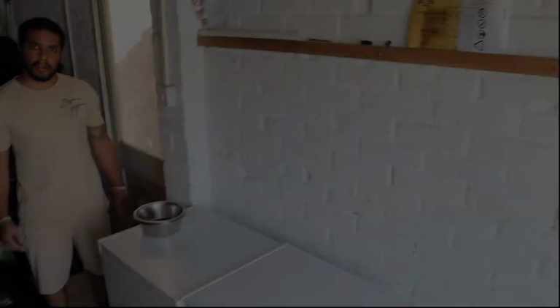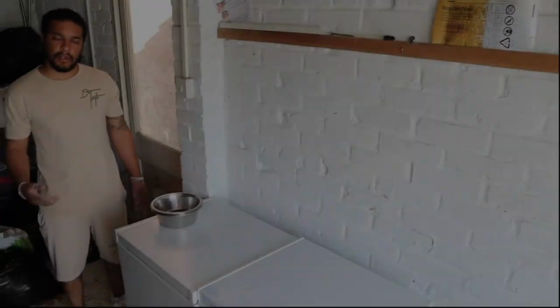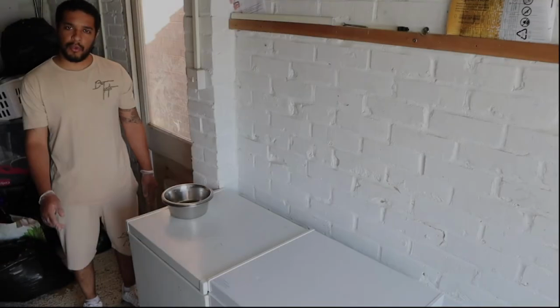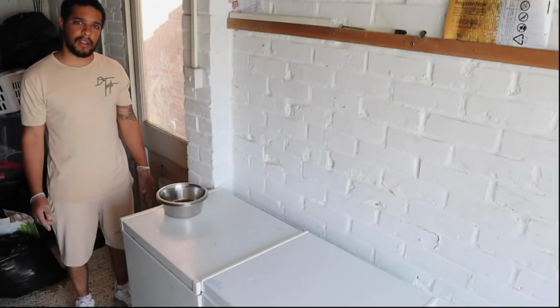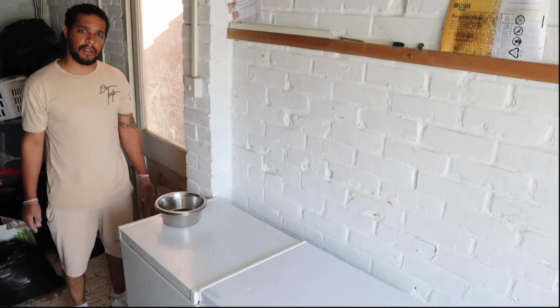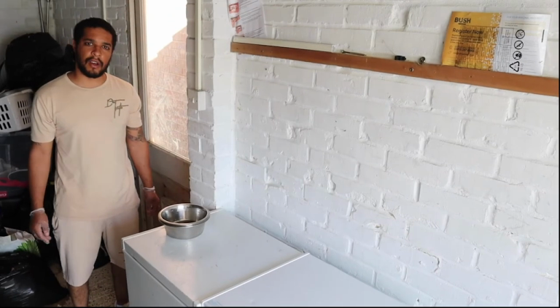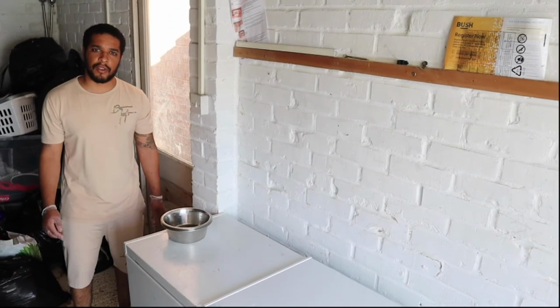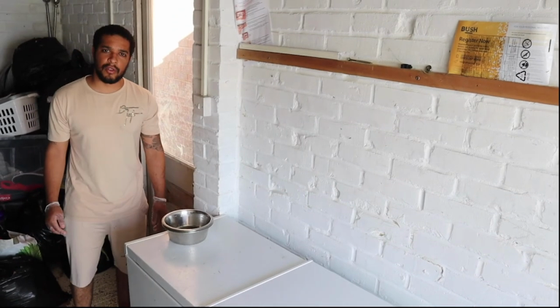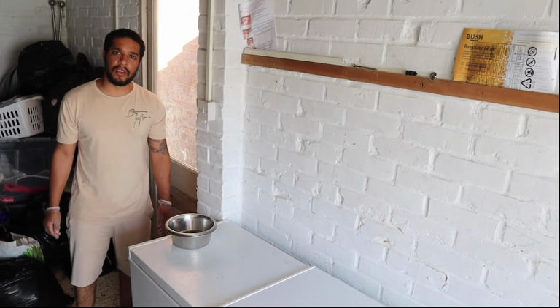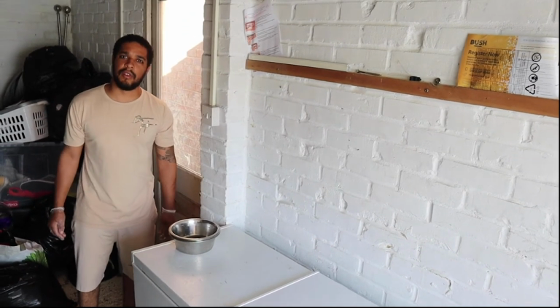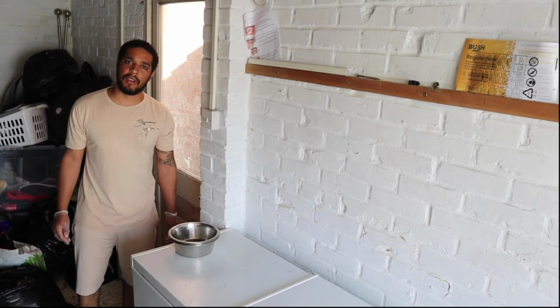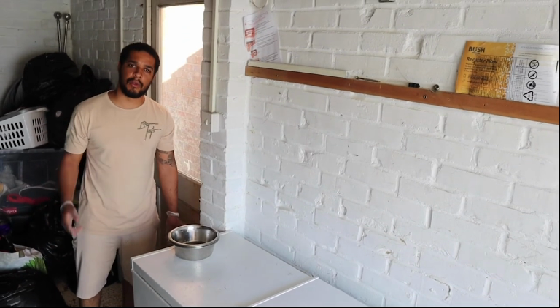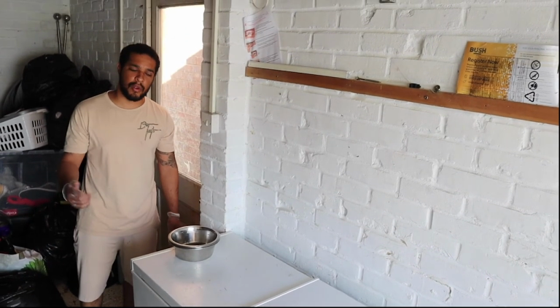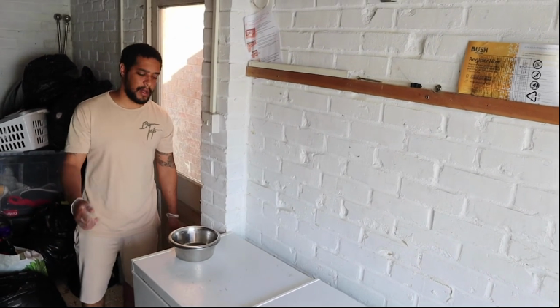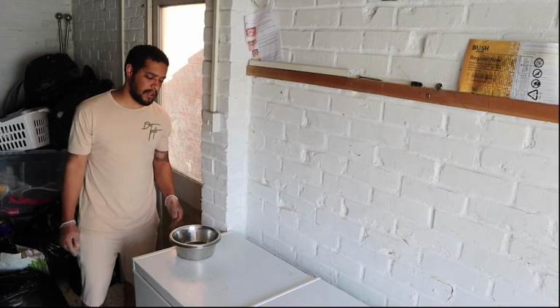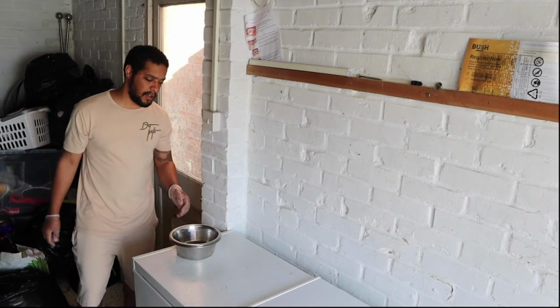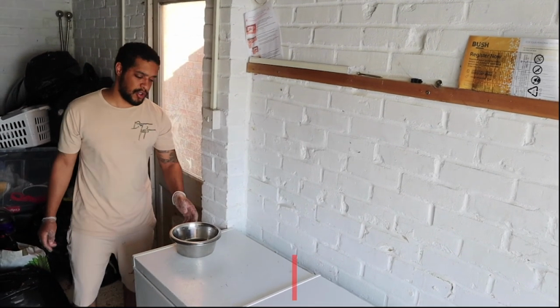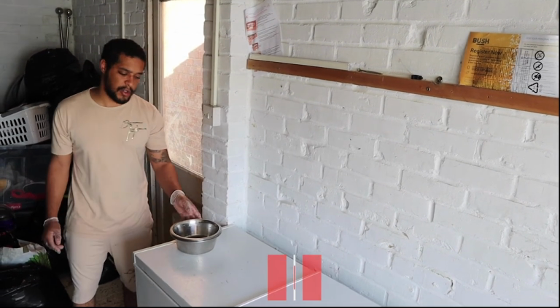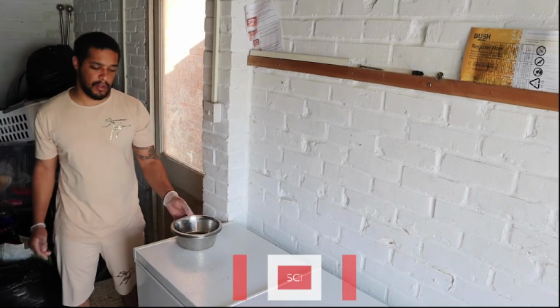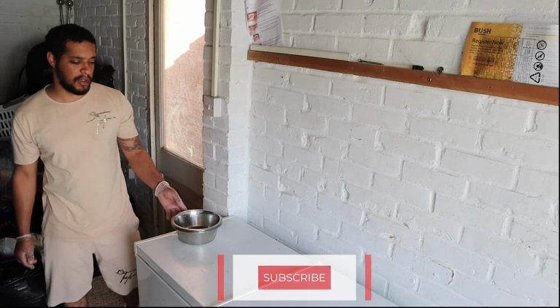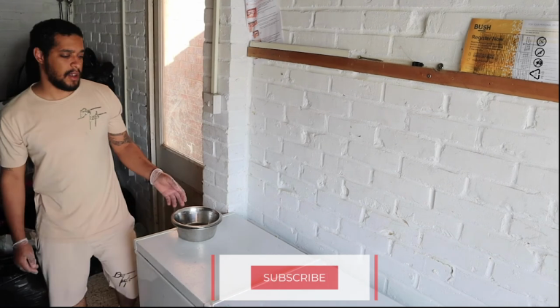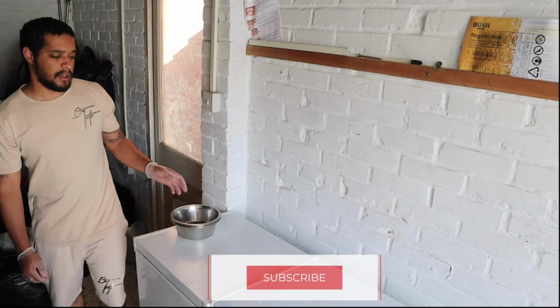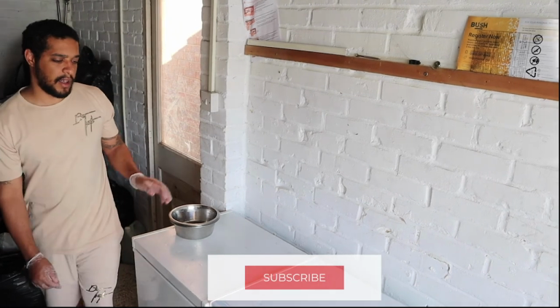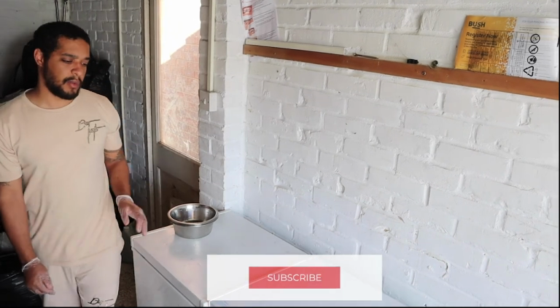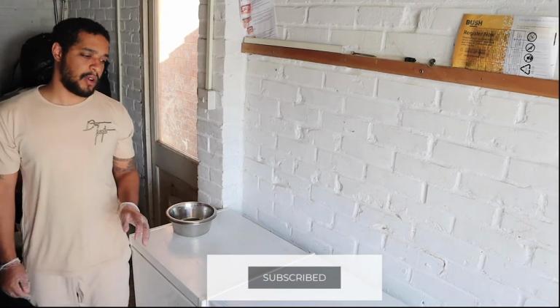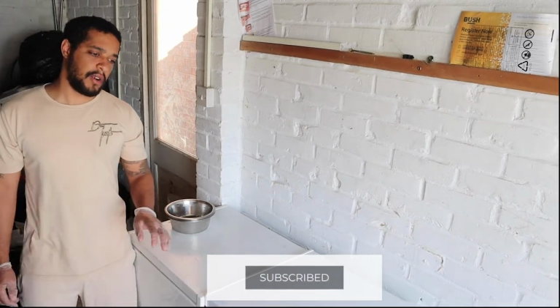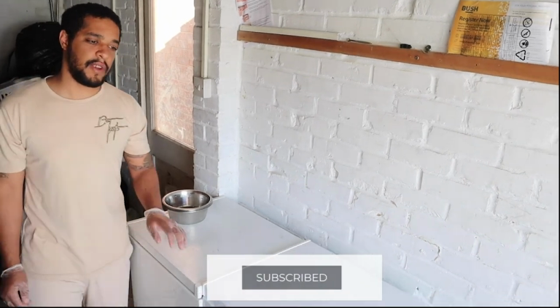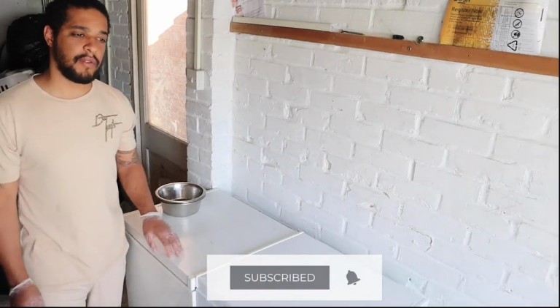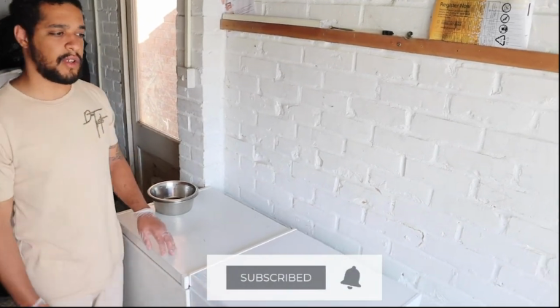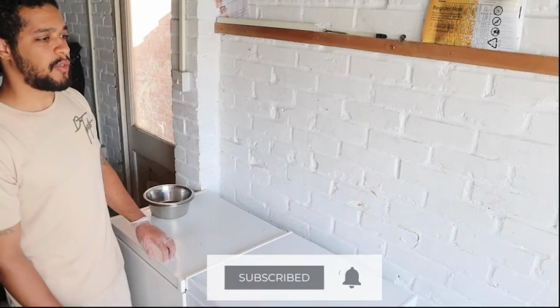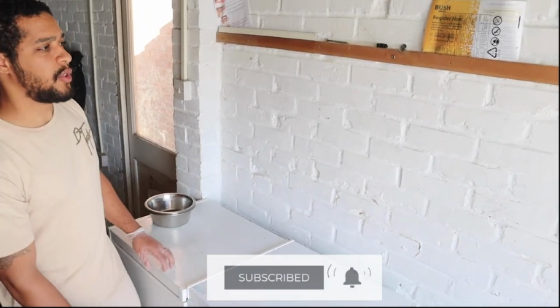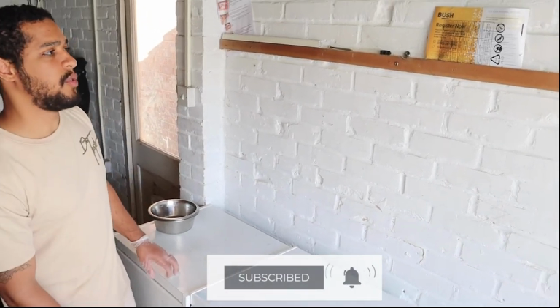Good morning, good afternoon, good evening. Welcome back to the YouTube channel. Today we've got a feeding video for you.